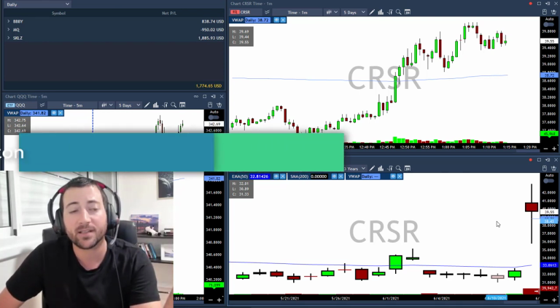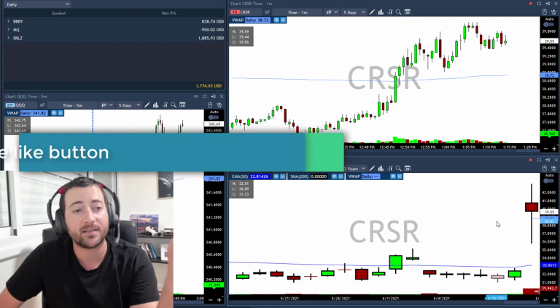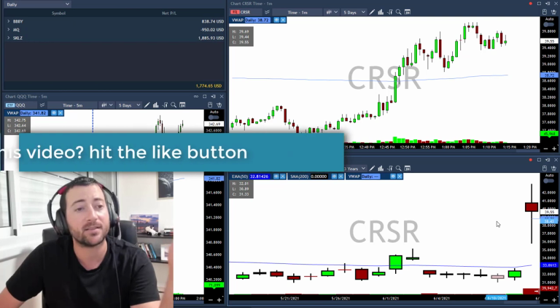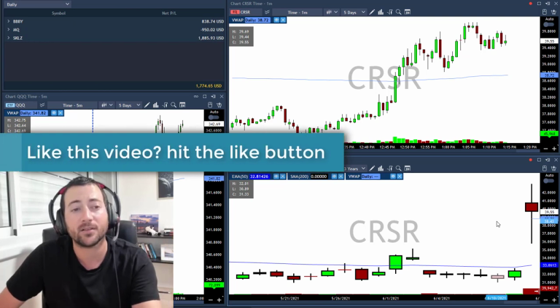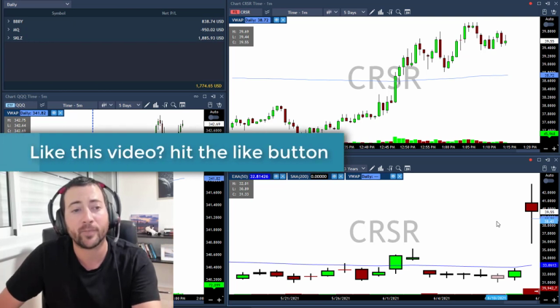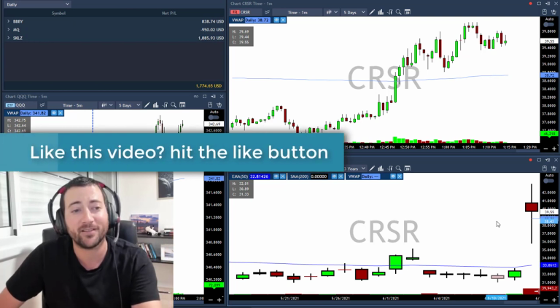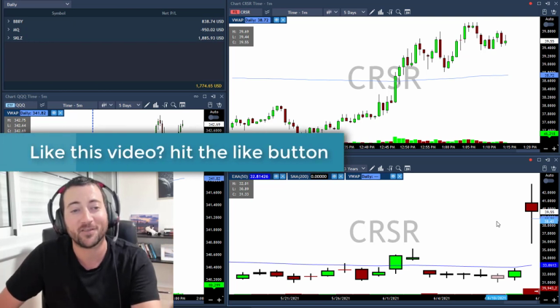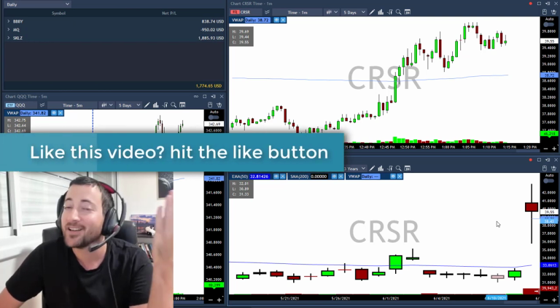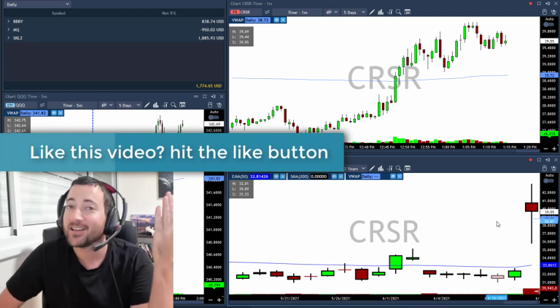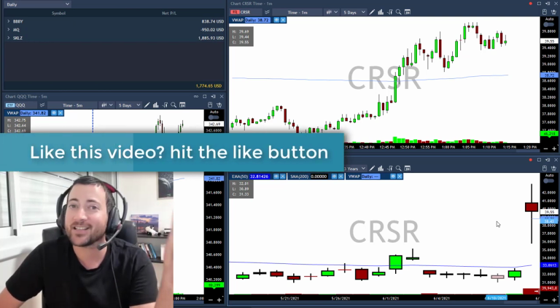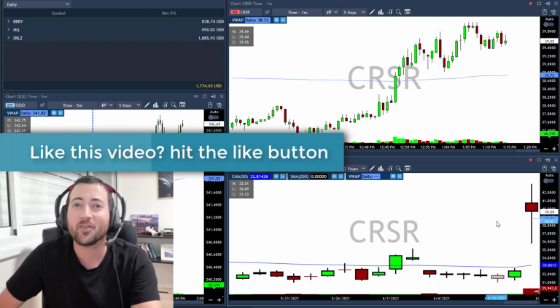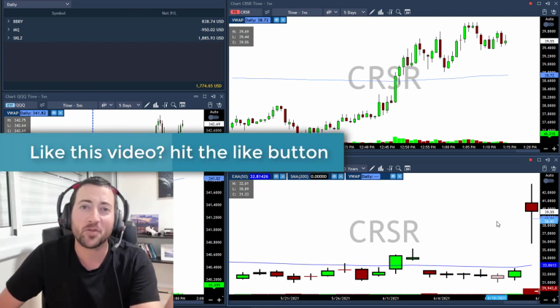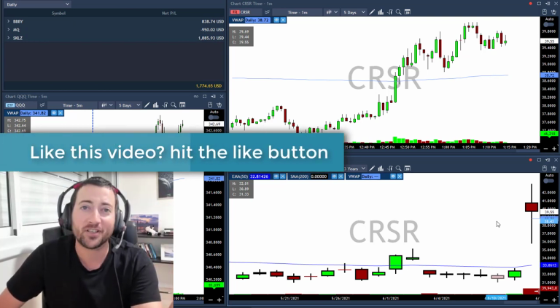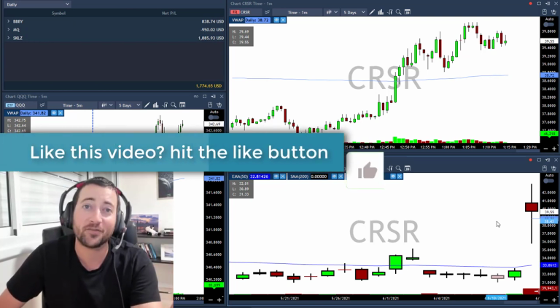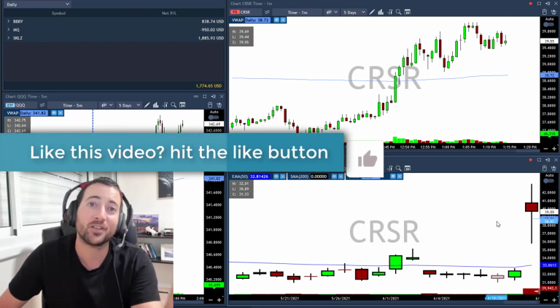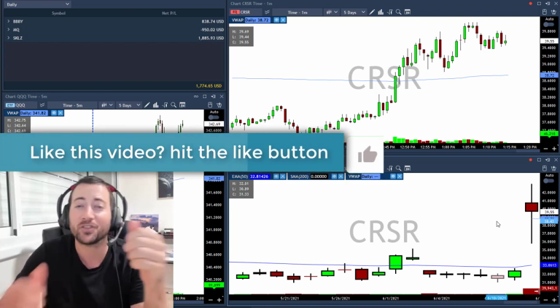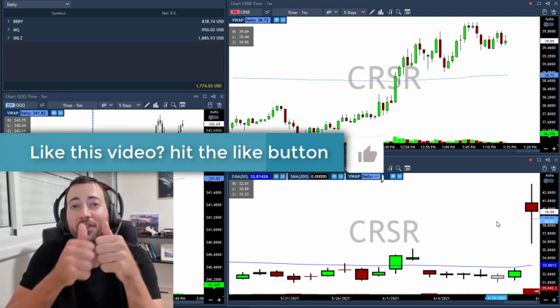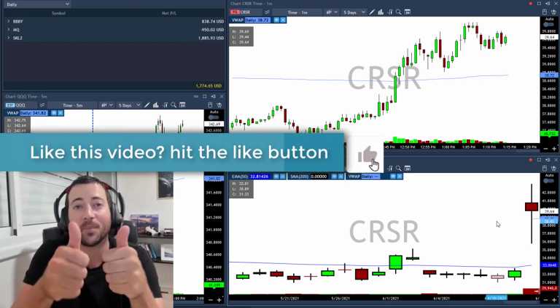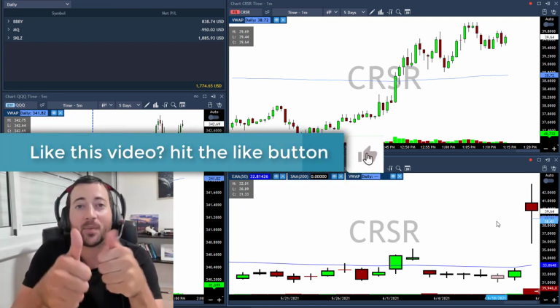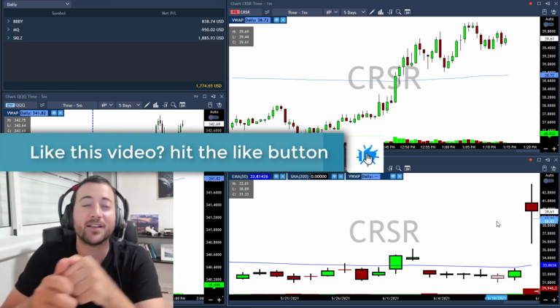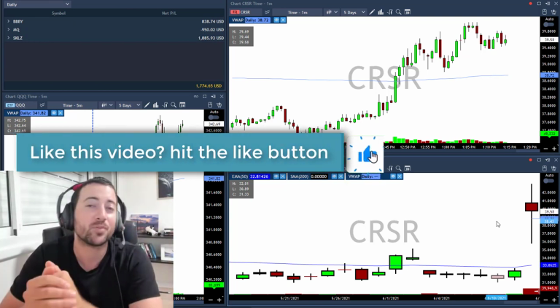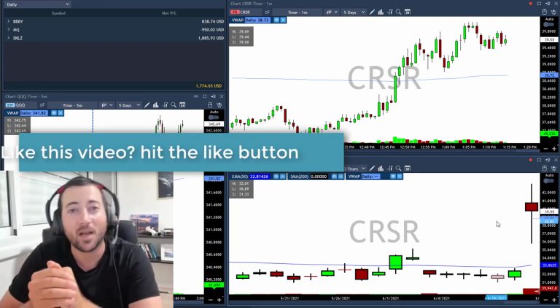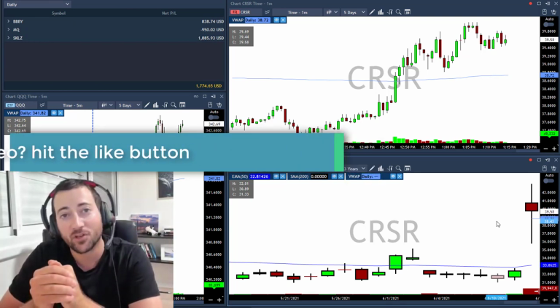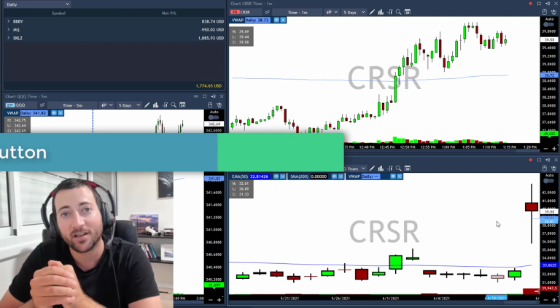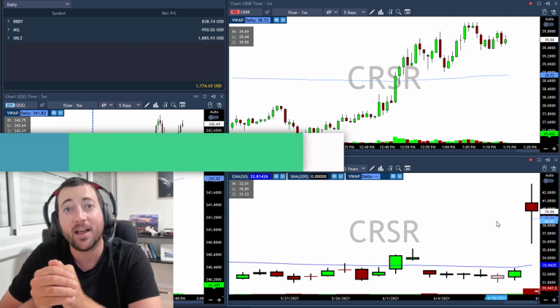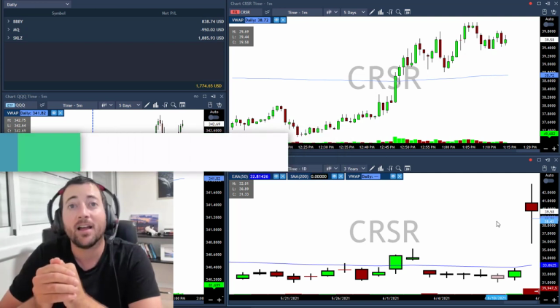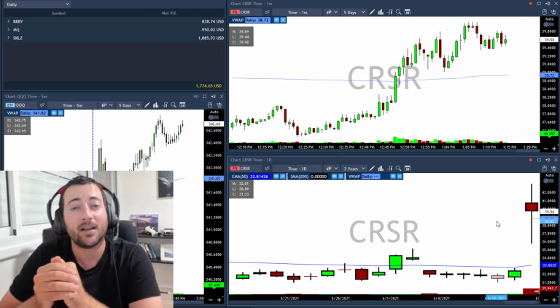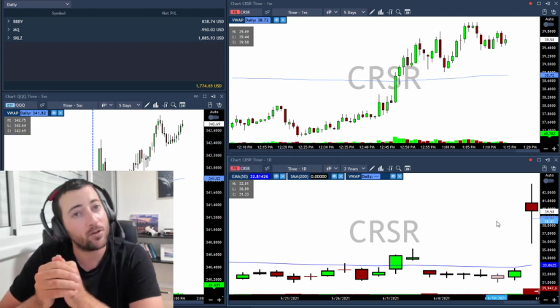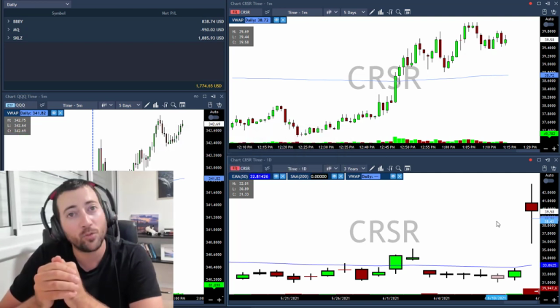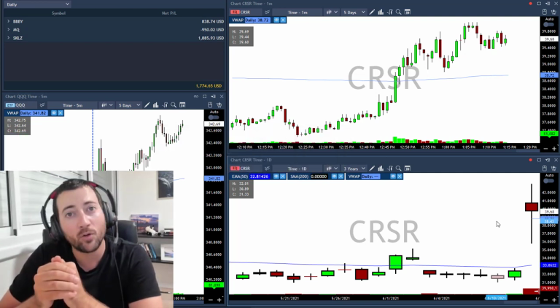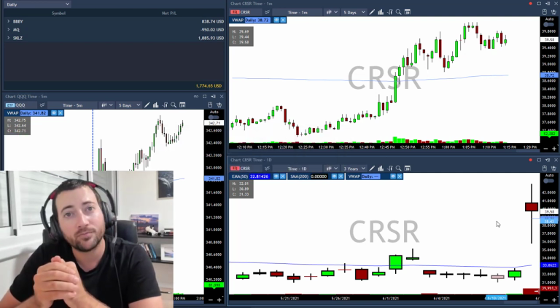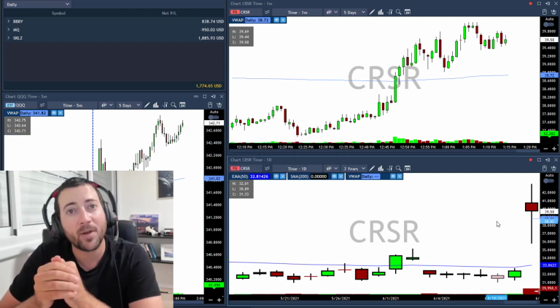I'm finishing this day up $1,700, which is a nice way to start a week. This is a lot of money. Guys, thank you for watching — don't forget to press the thumbs up and subscribe to my channel. I'll see you all tomorrow, bye bye.